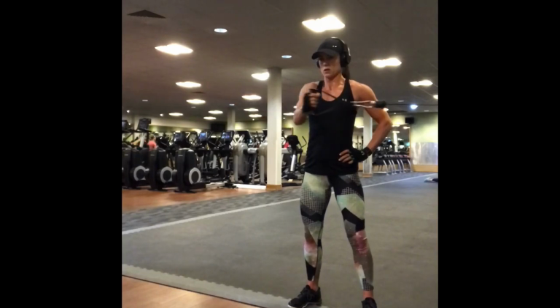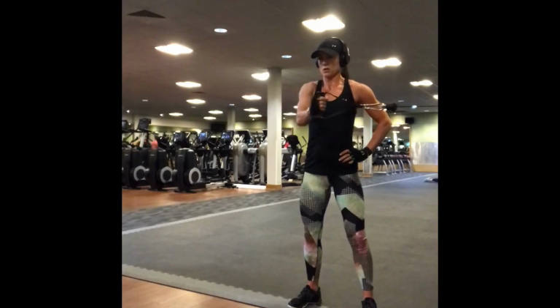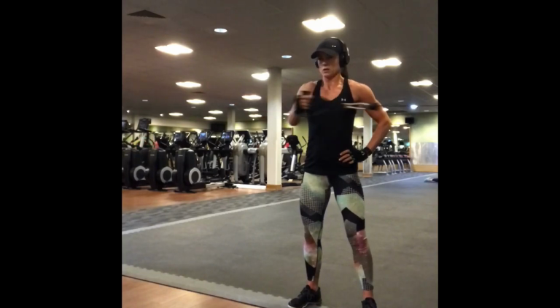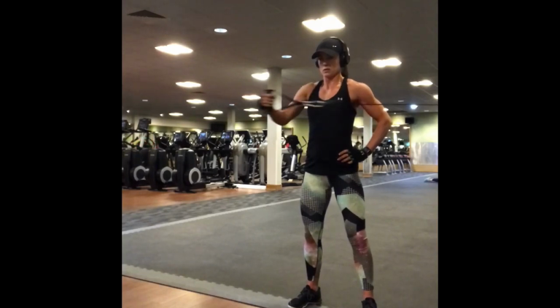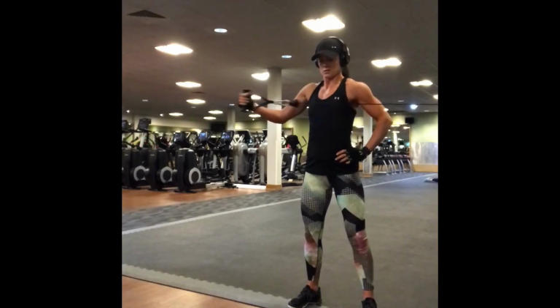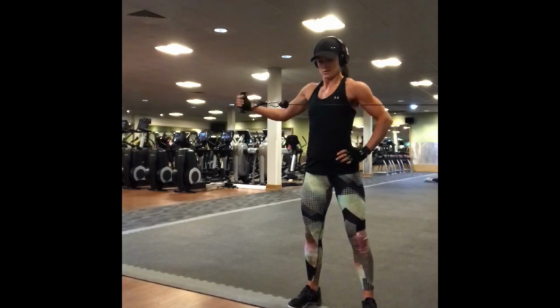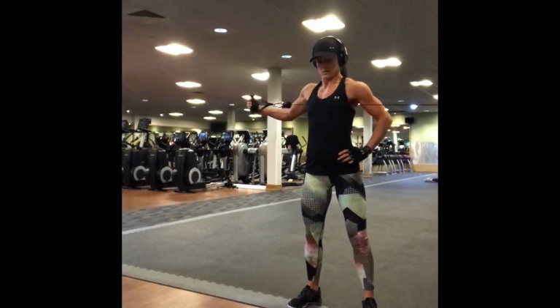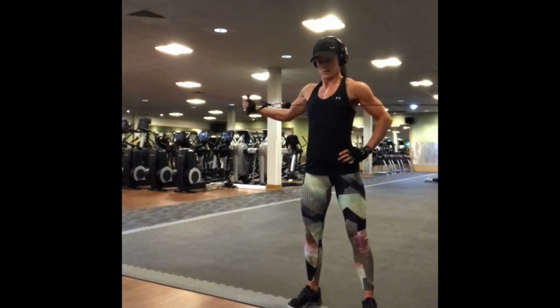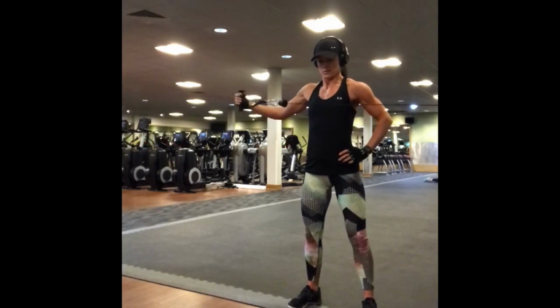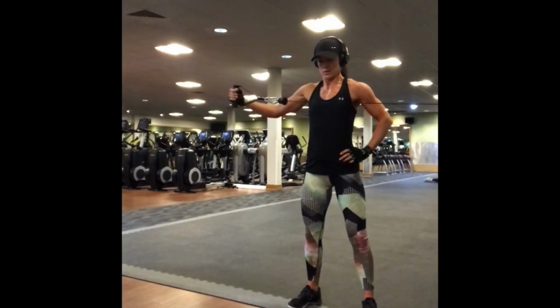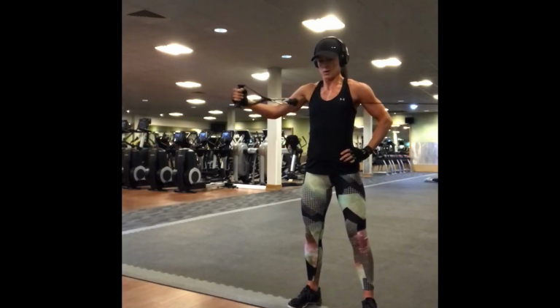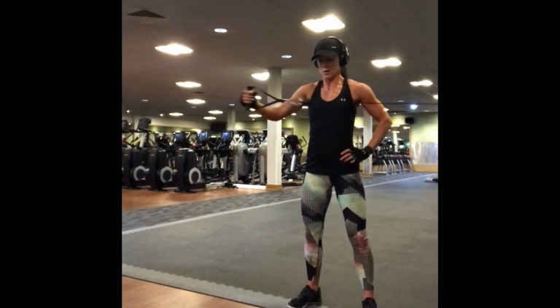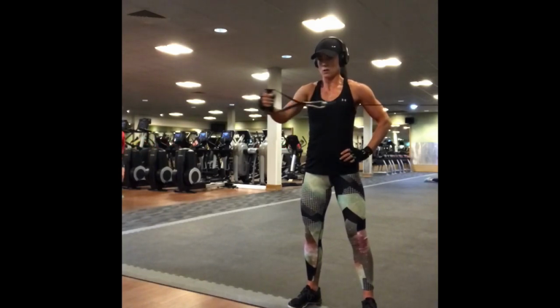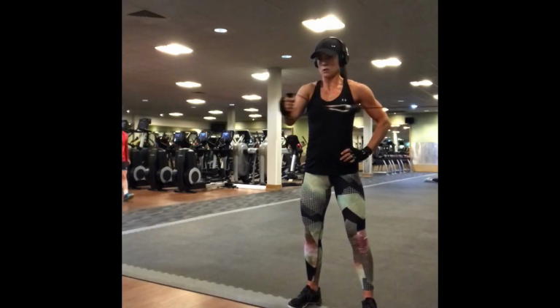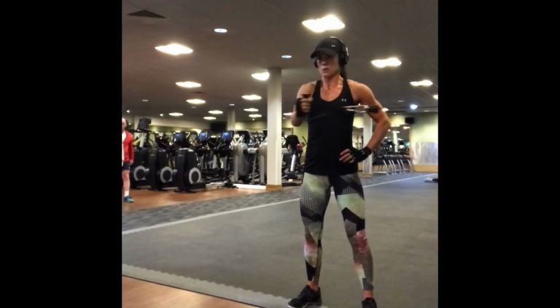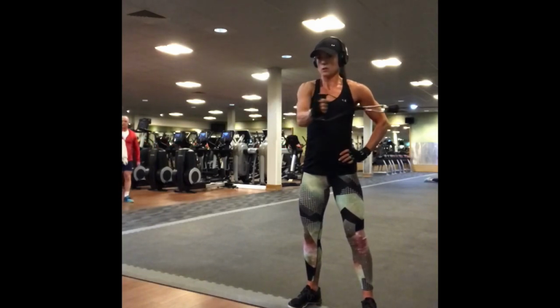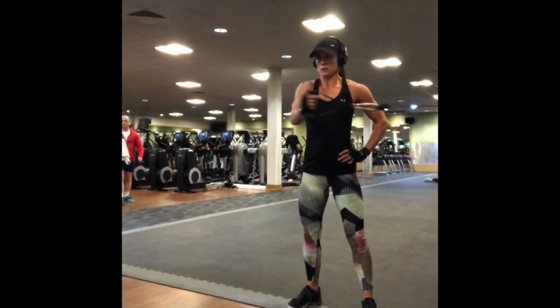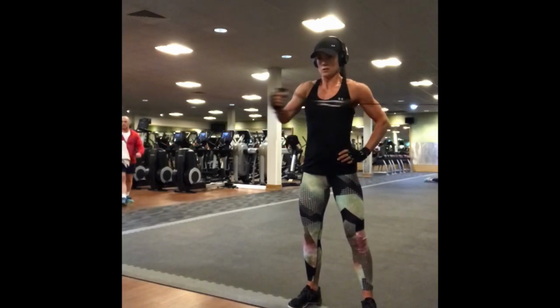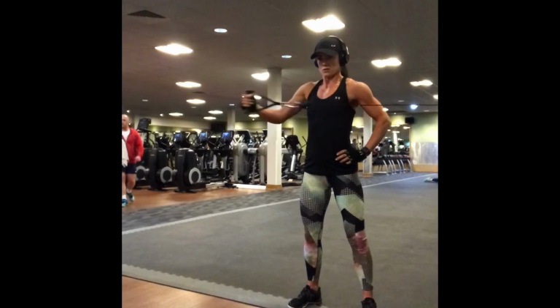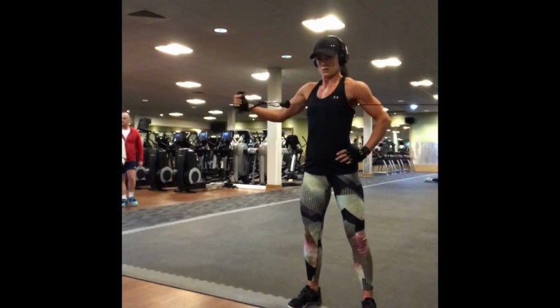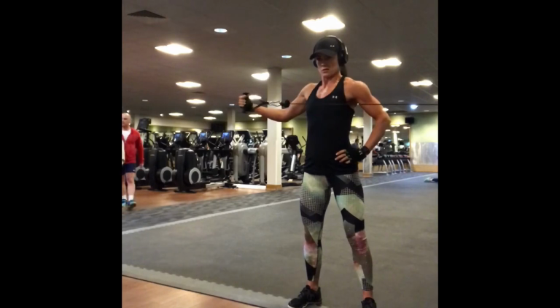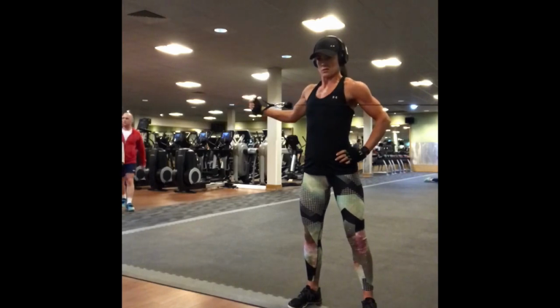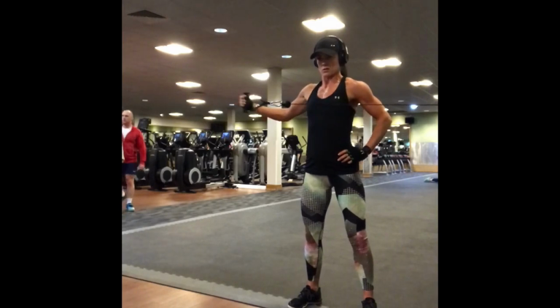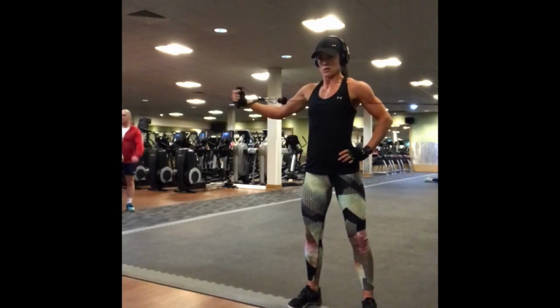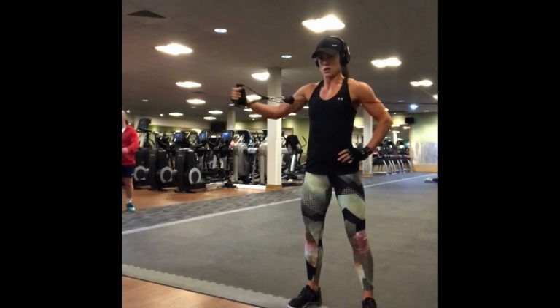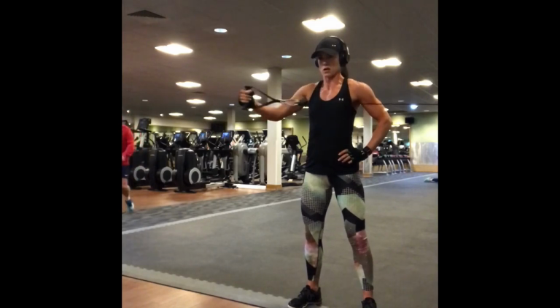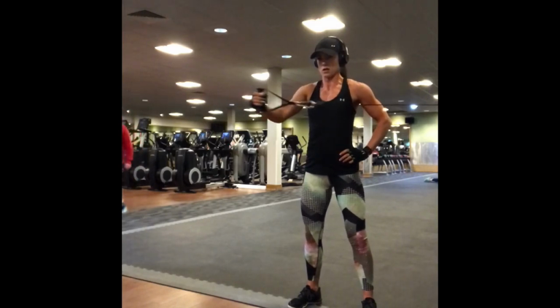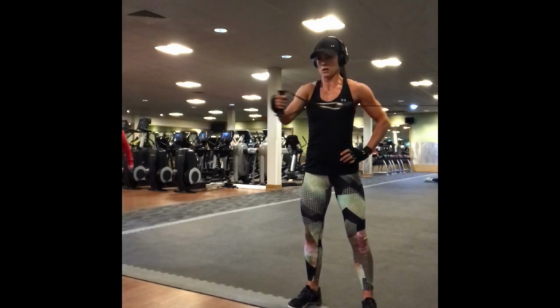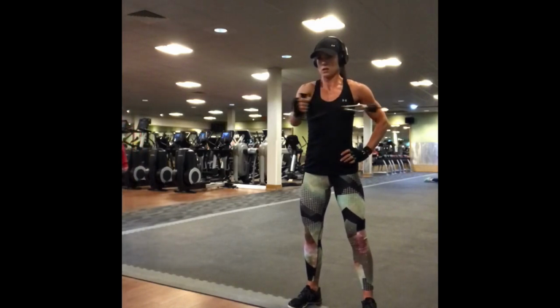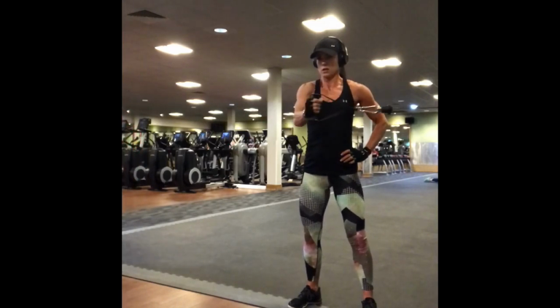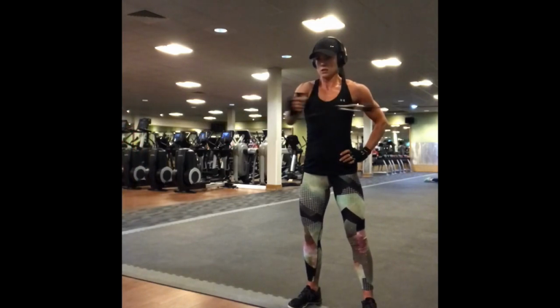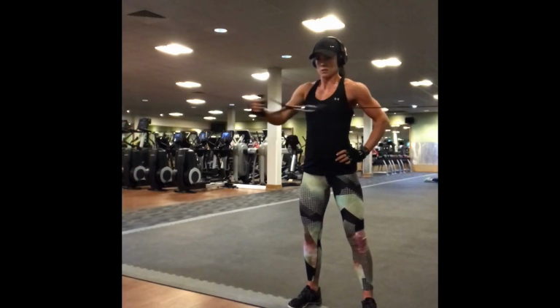Keep the chest facing forward the entire time. Do not twist the body sideways with the effort, as this will turn it into an oblique exercise.